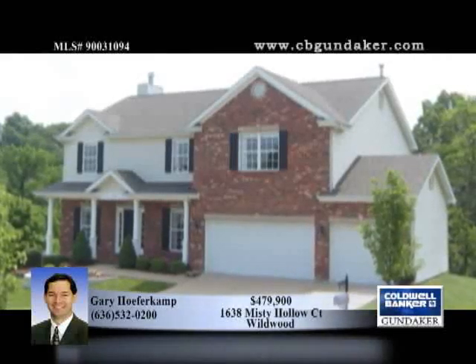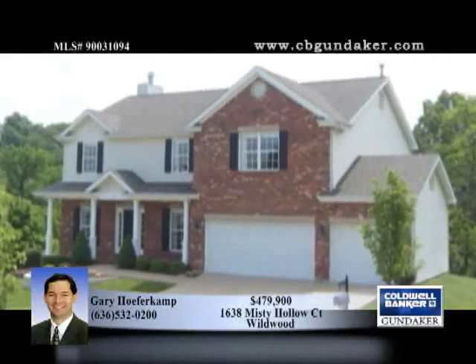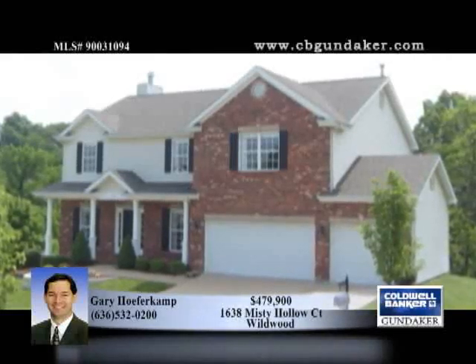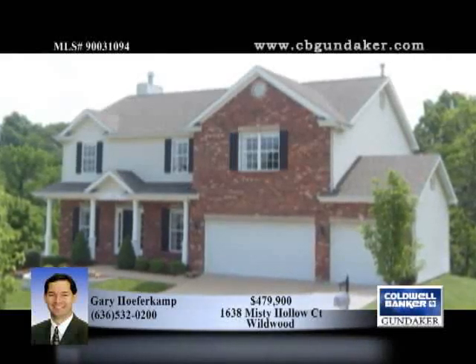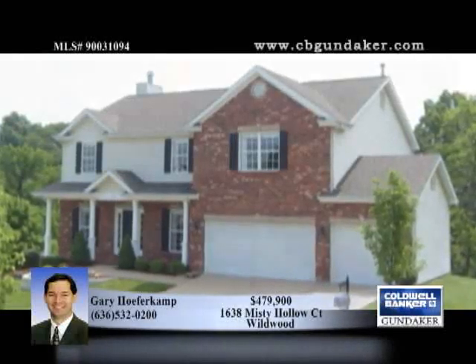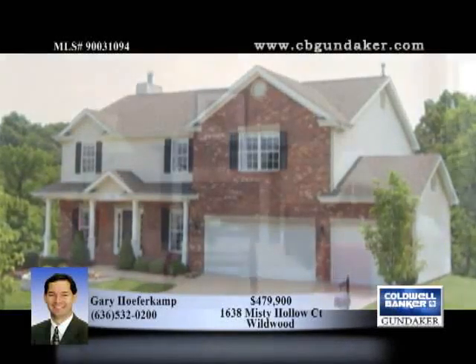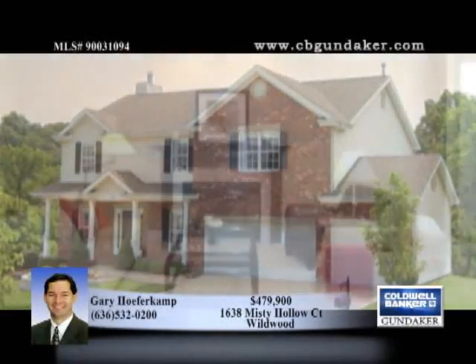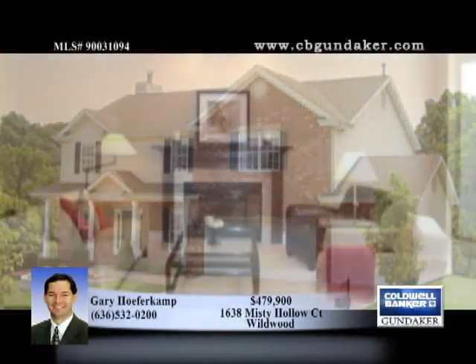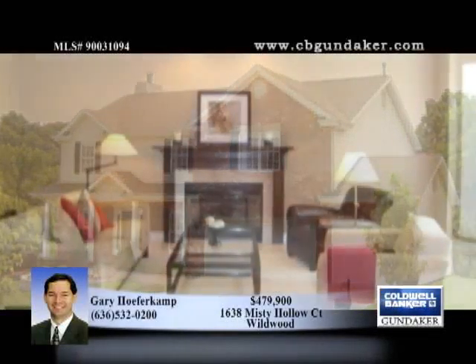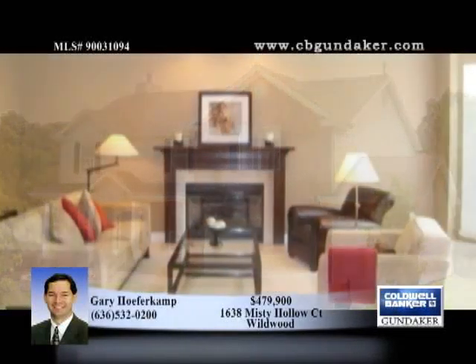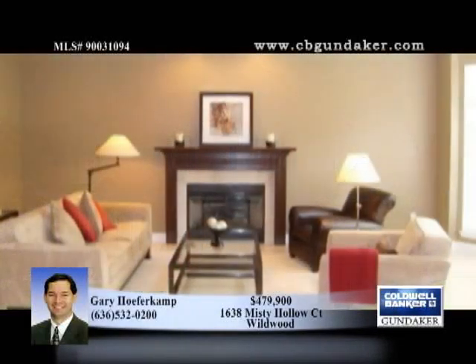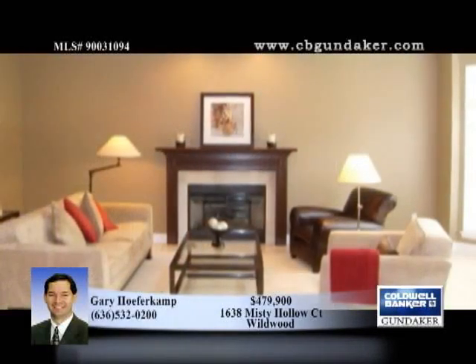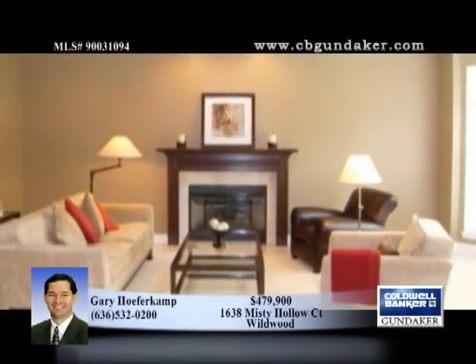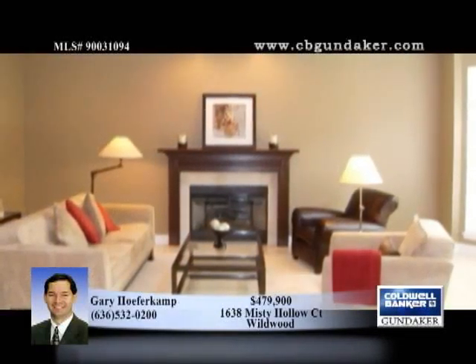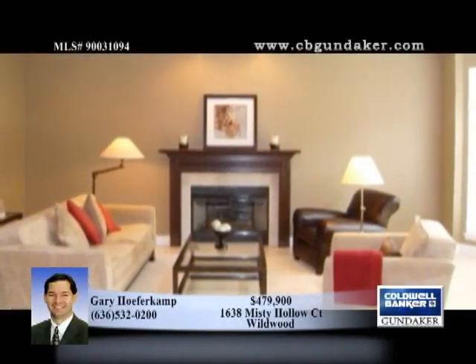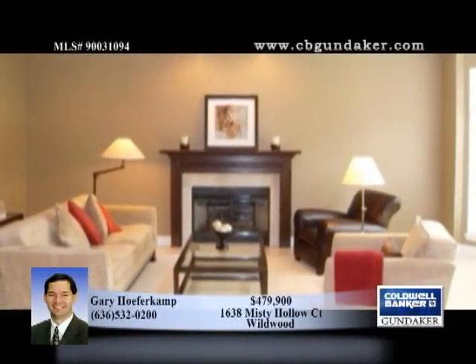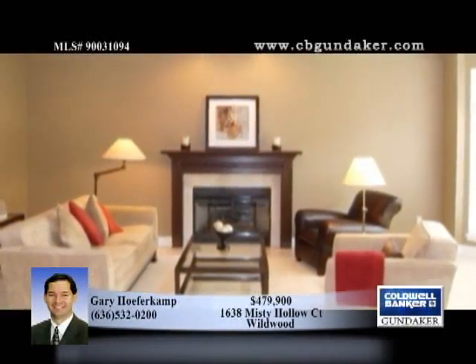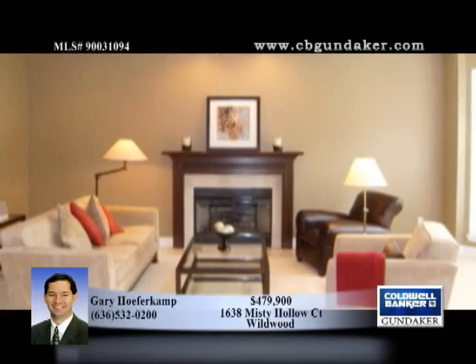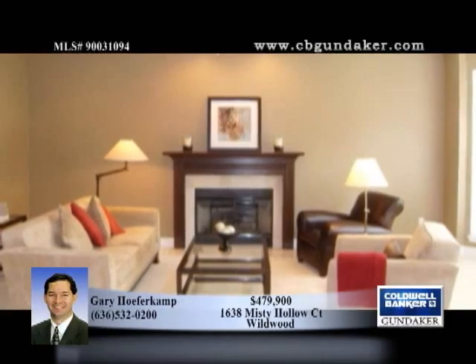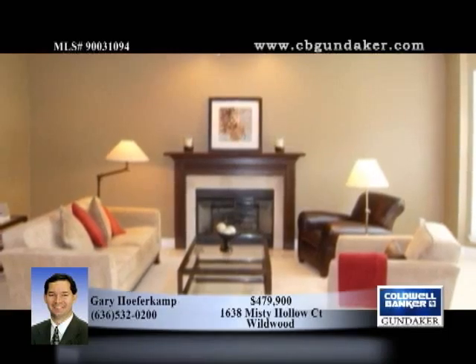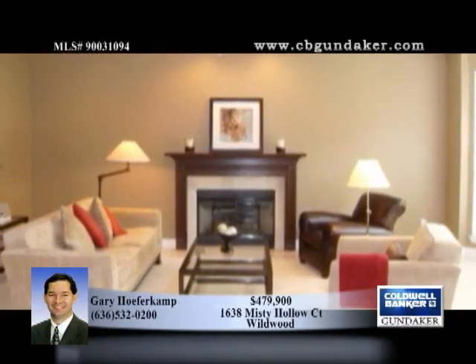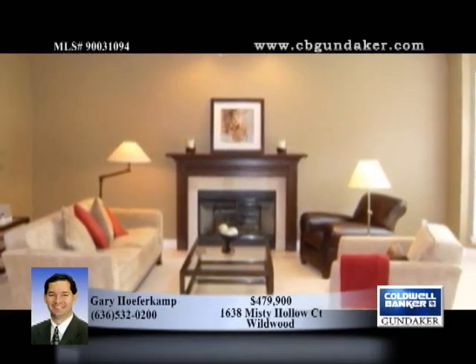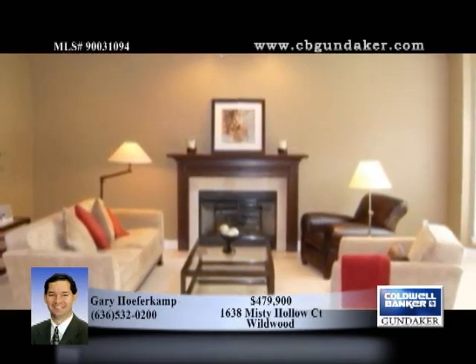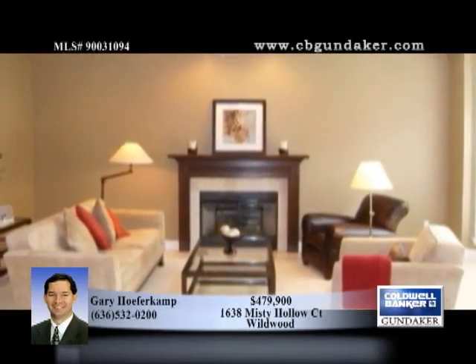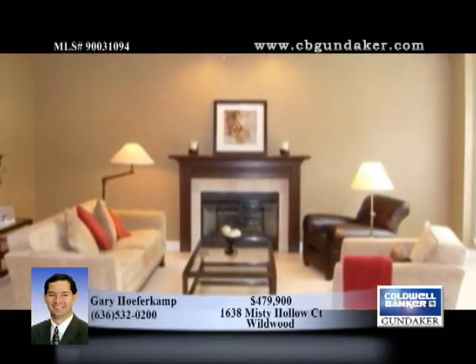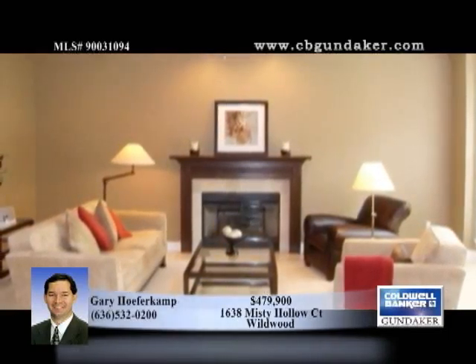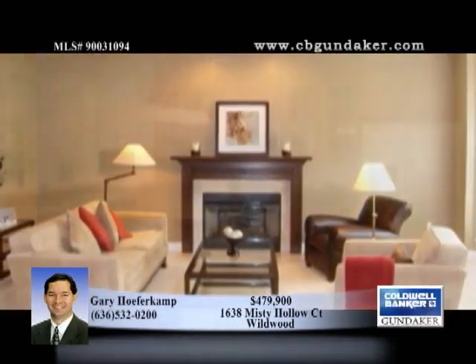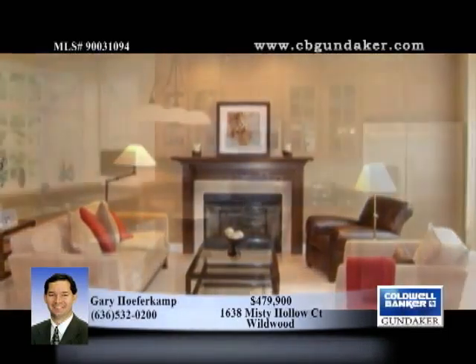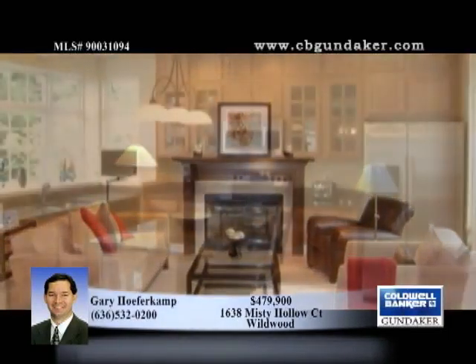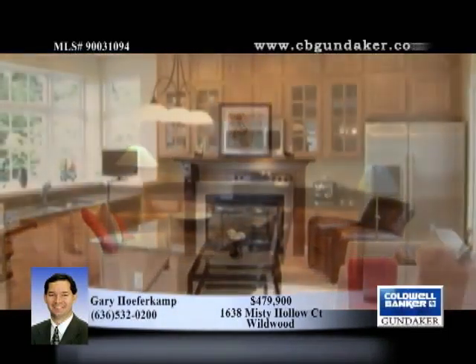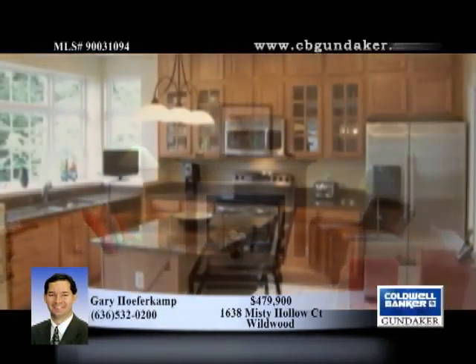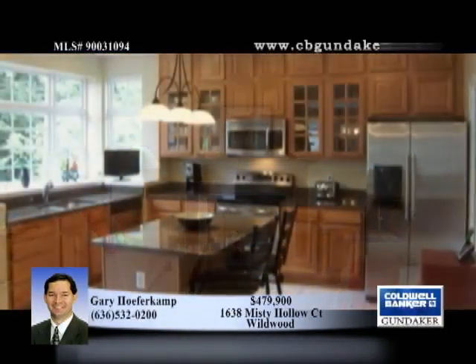This four bedroom, two and a half bath home is in extremely good condition and is located in Garden Valley.